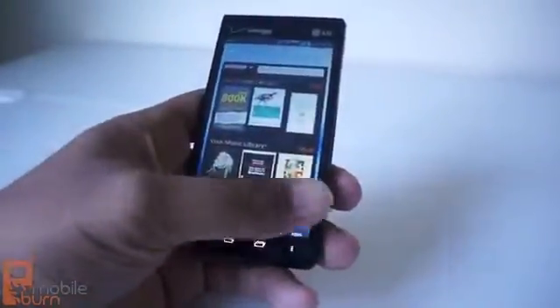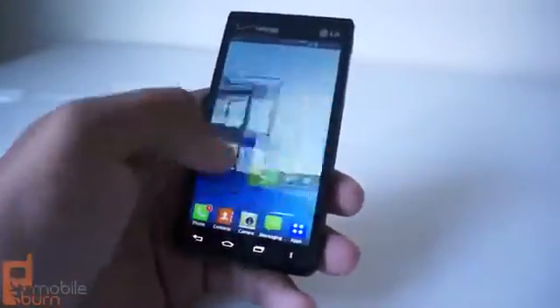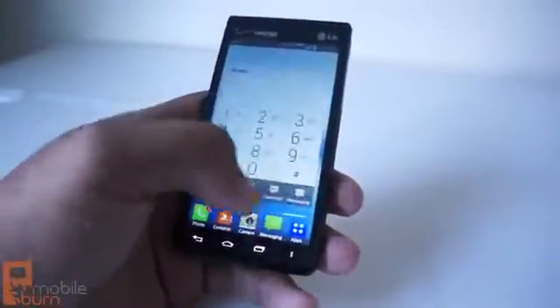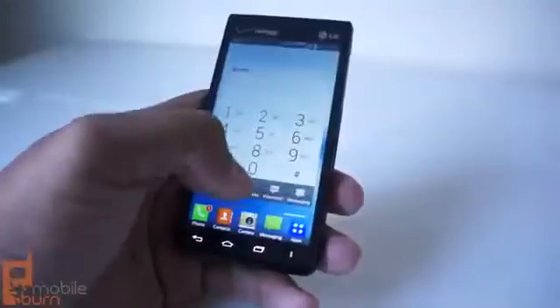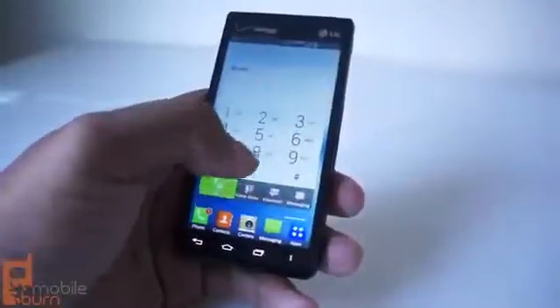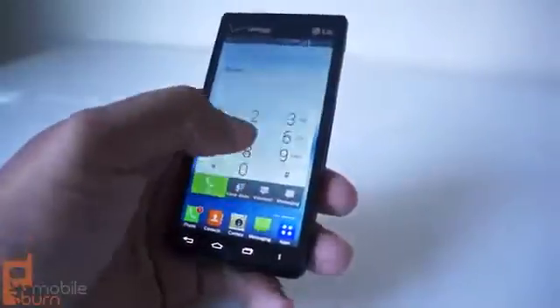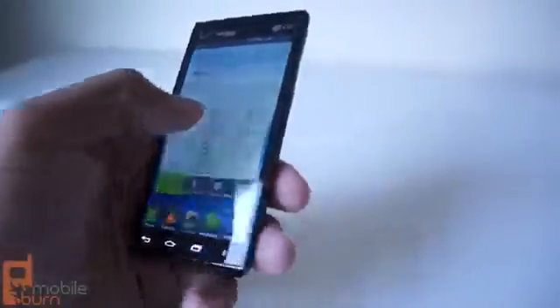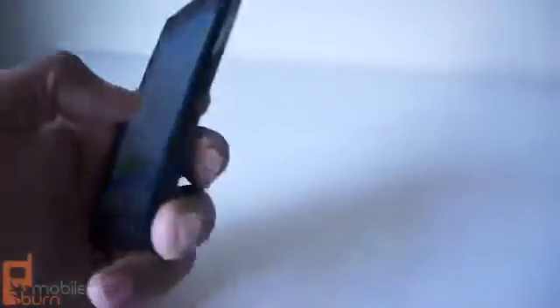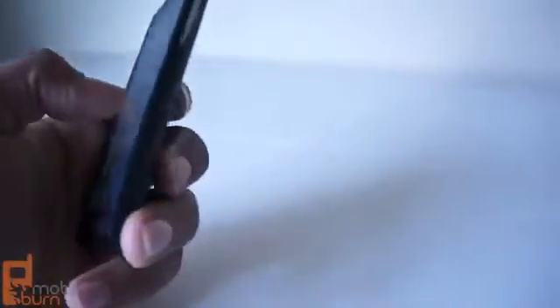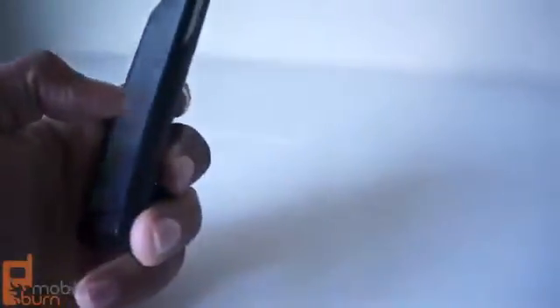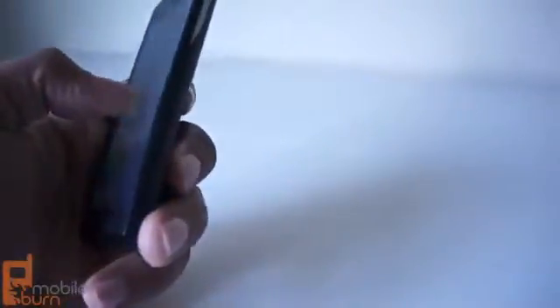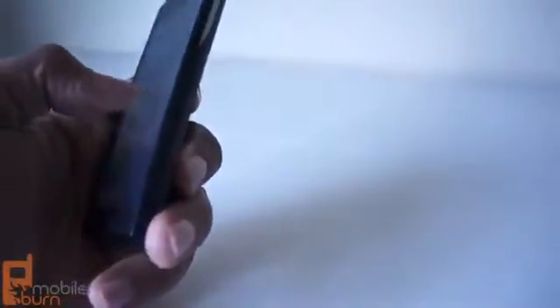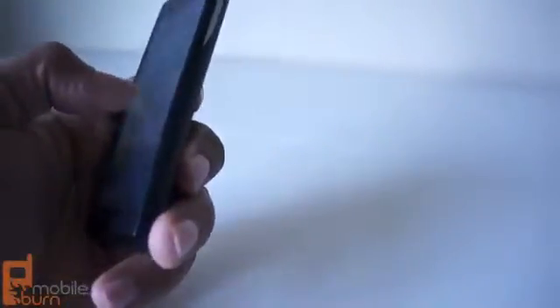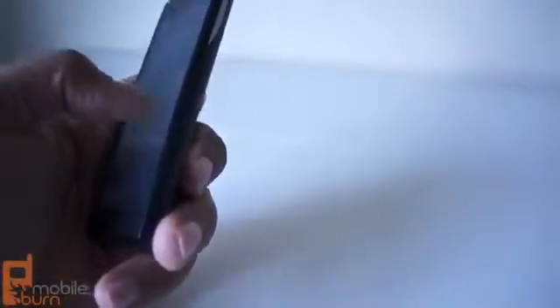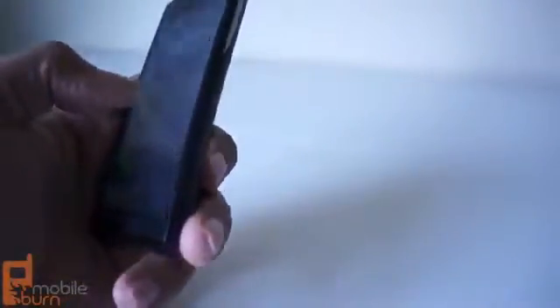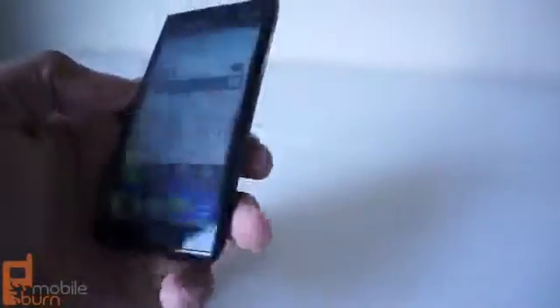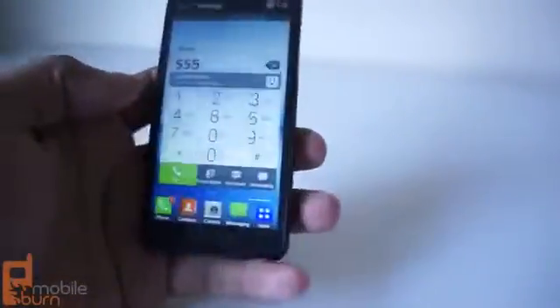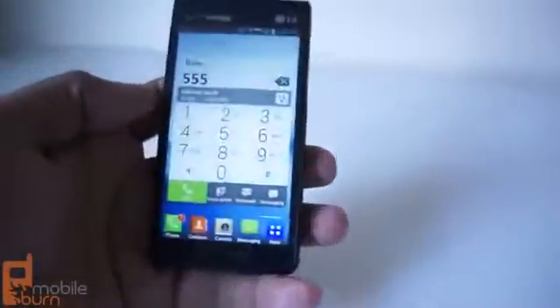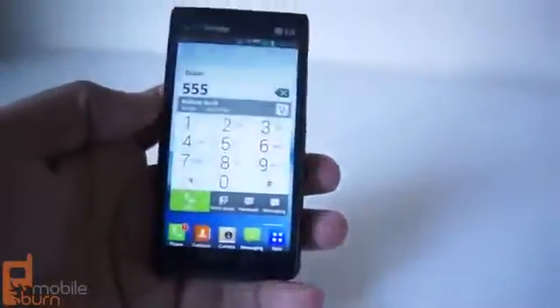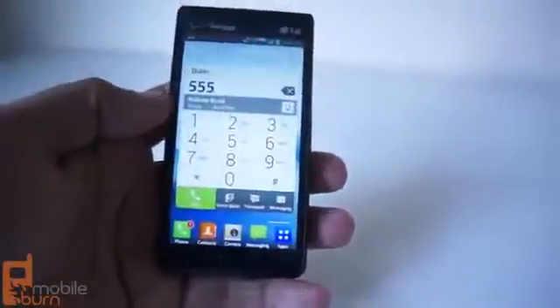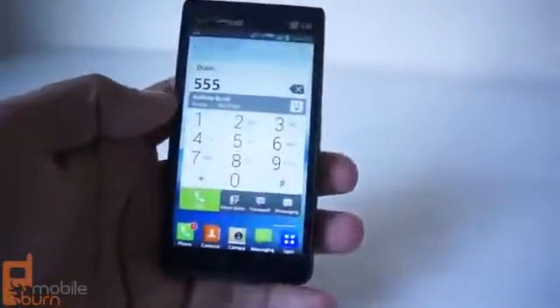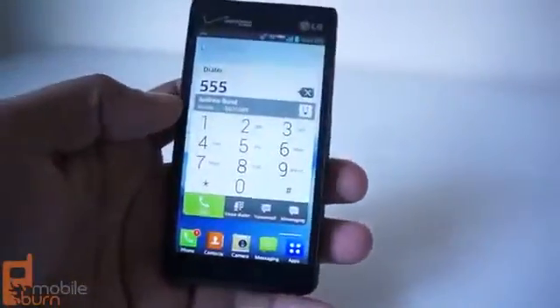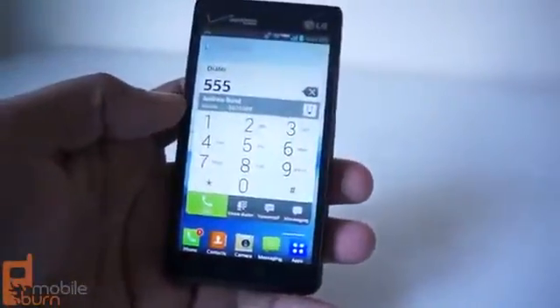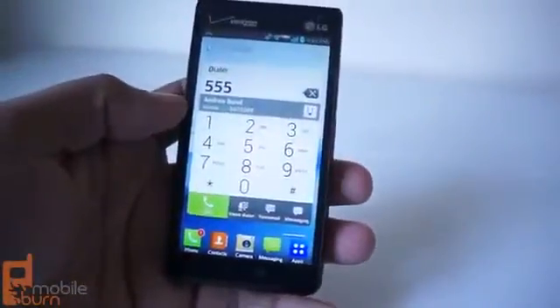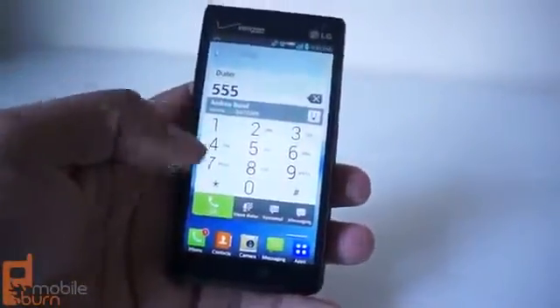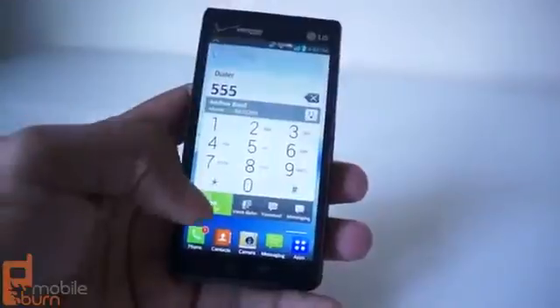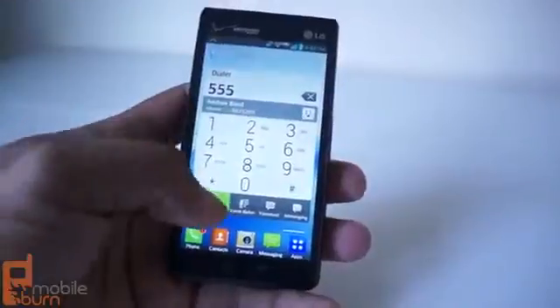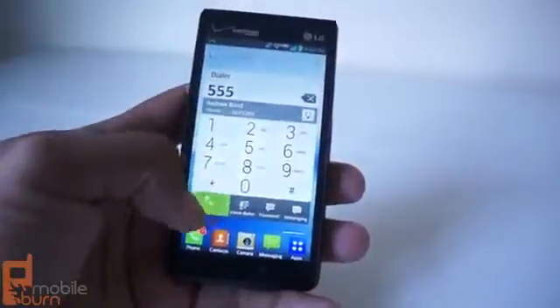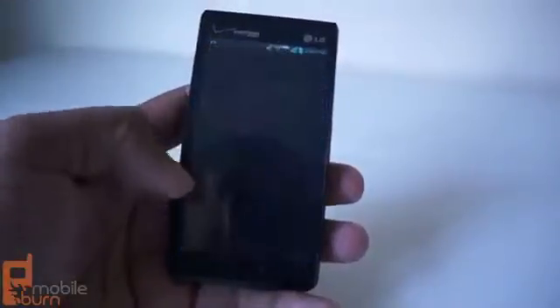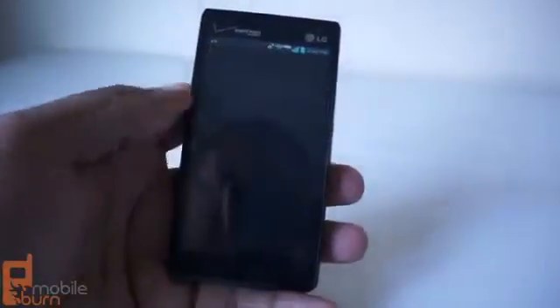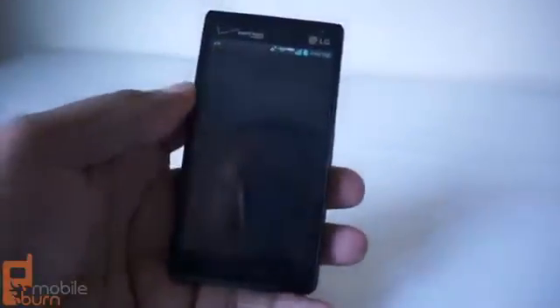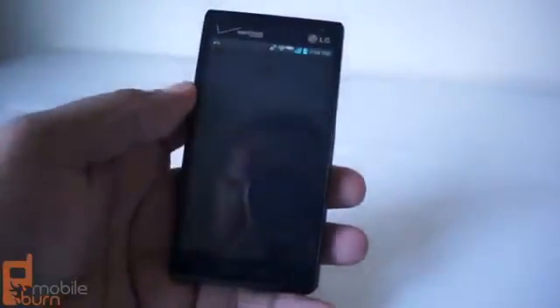This is Andrew from MobileBurn doing a review of the LG Lucid 2. Thanks for watching — hope you enjoyed, and if so, feel free to click like and subscribe.